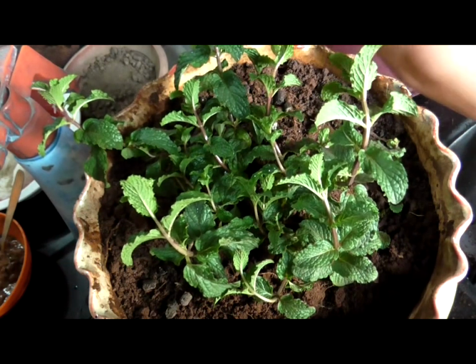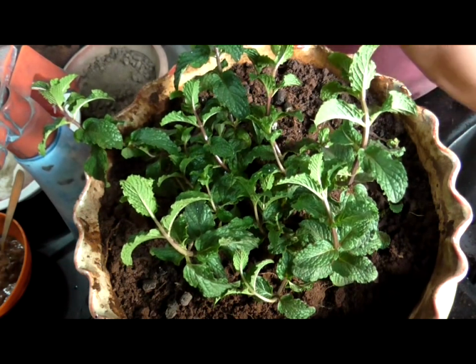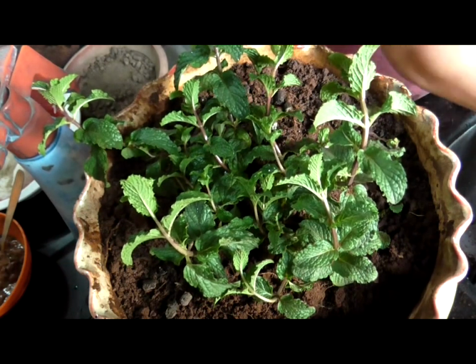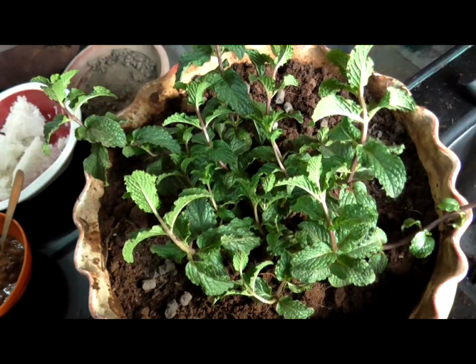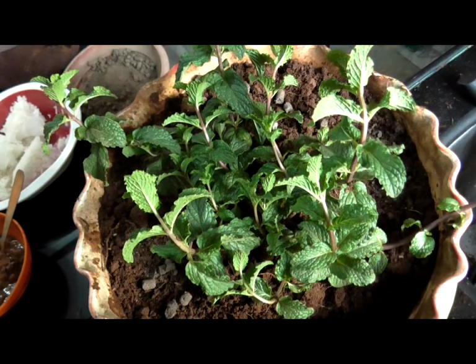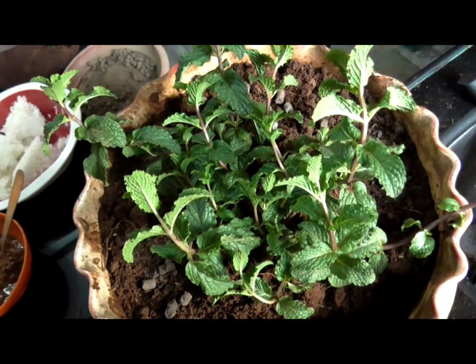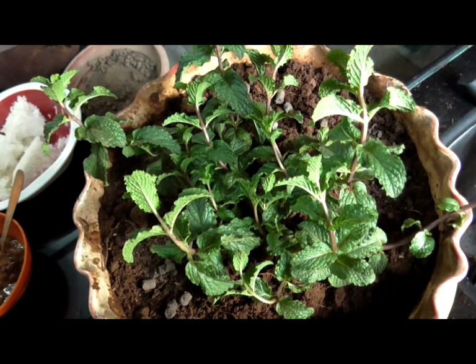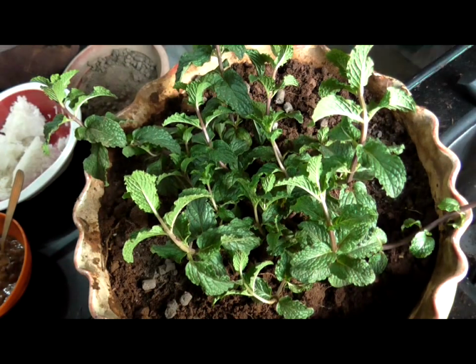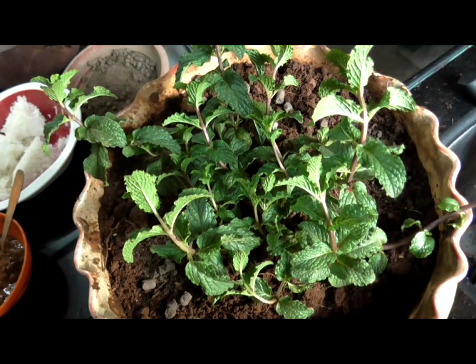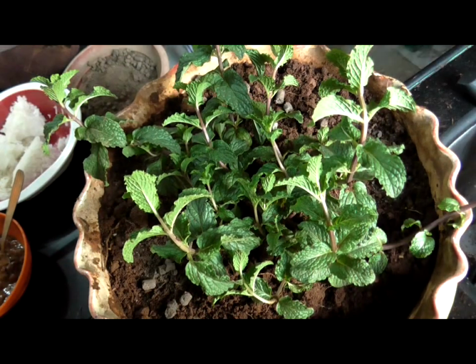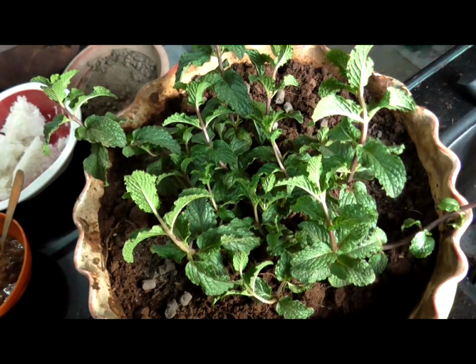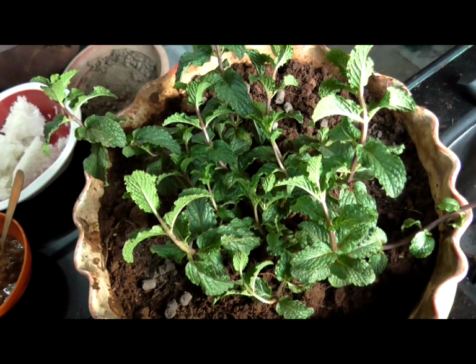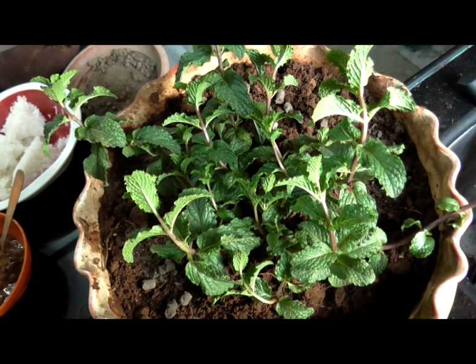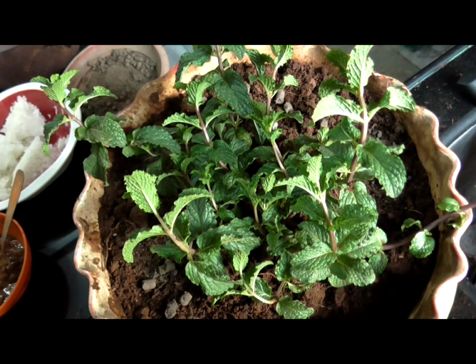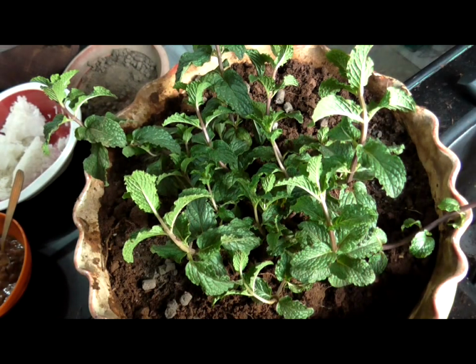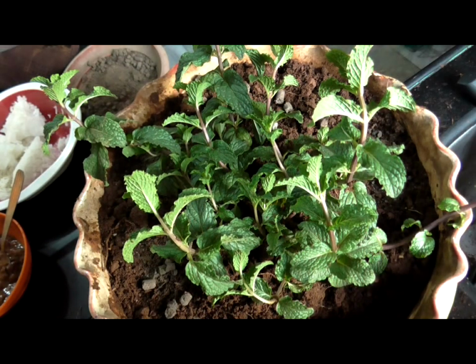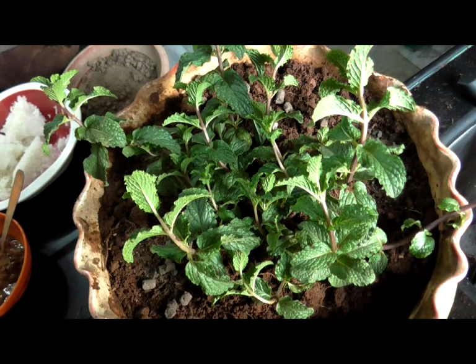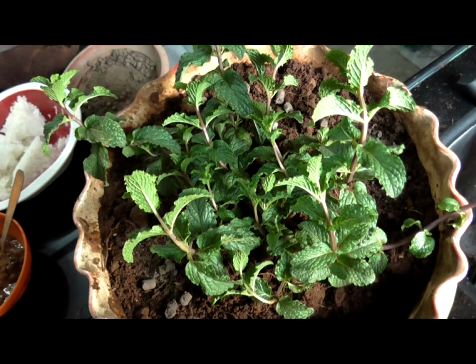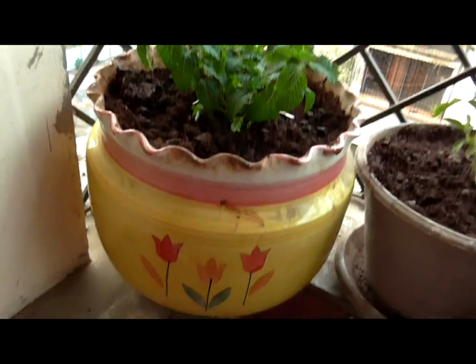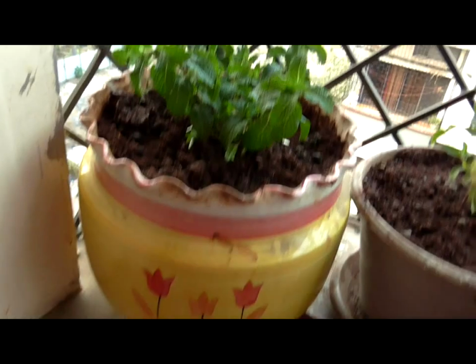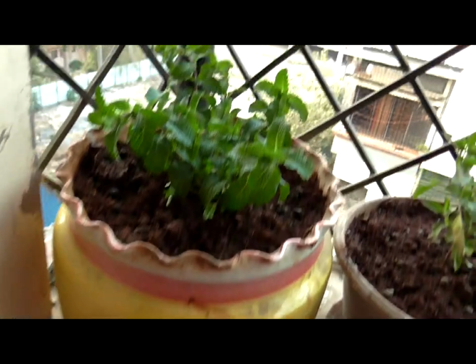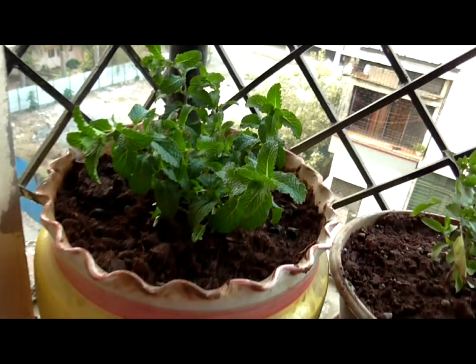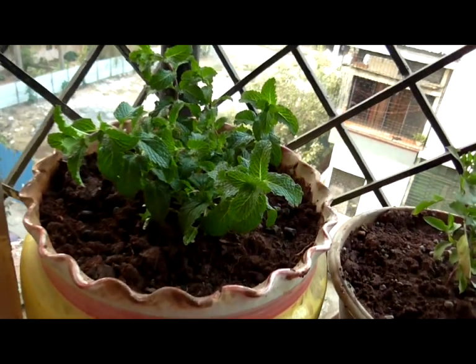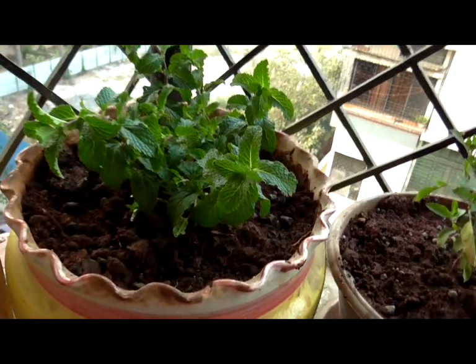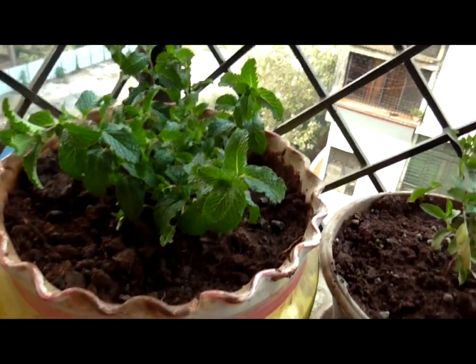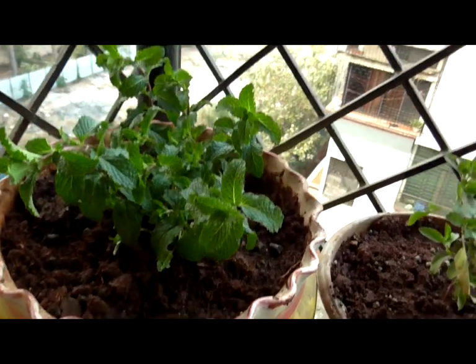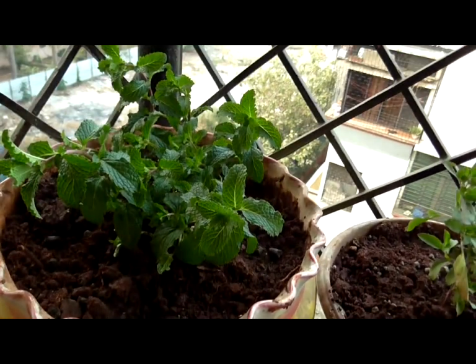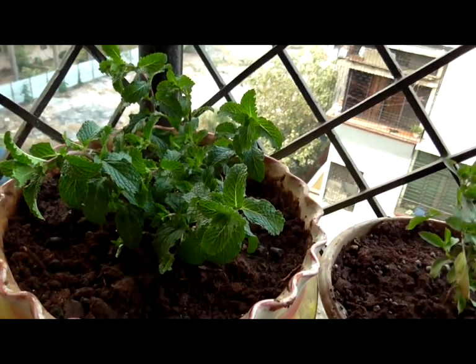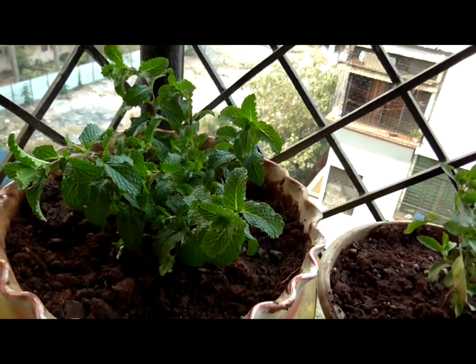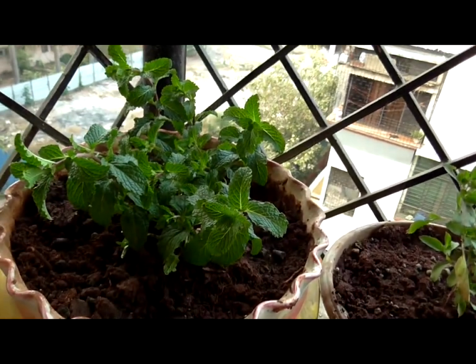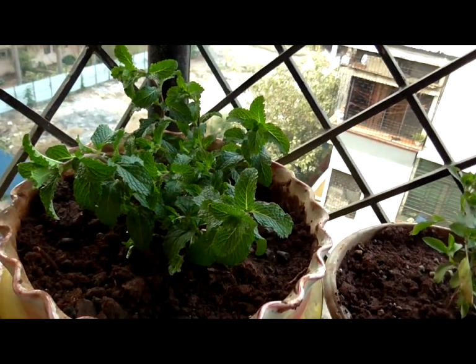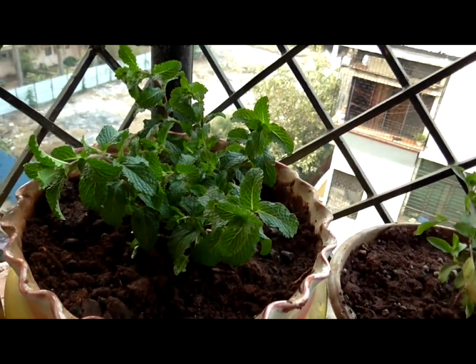And there it is, all set! I have set them up on my terrace — that's the beginning.